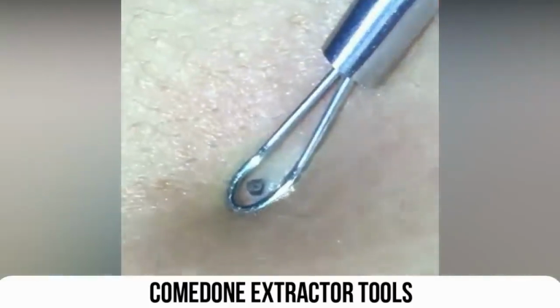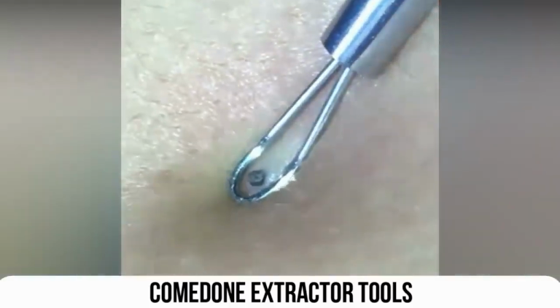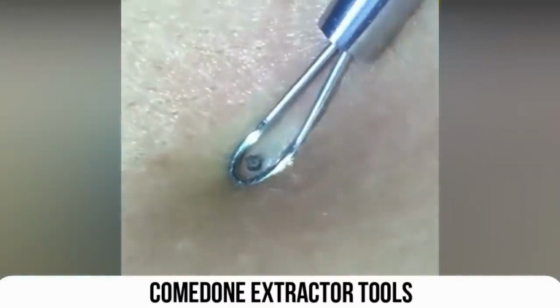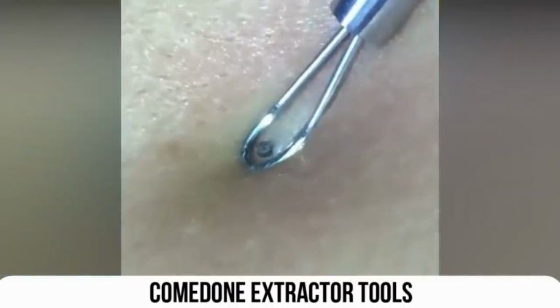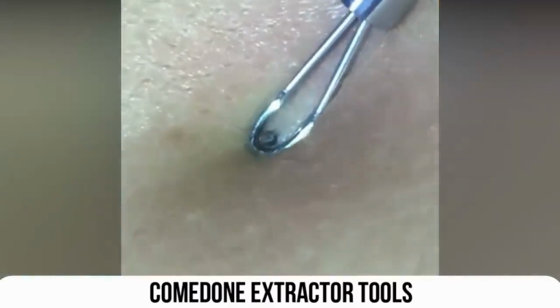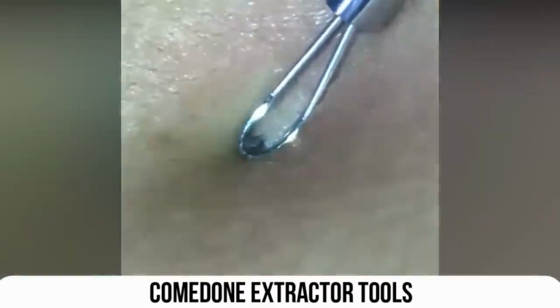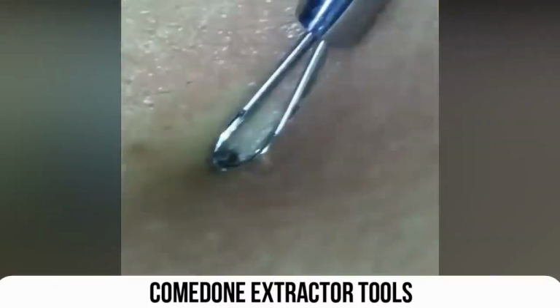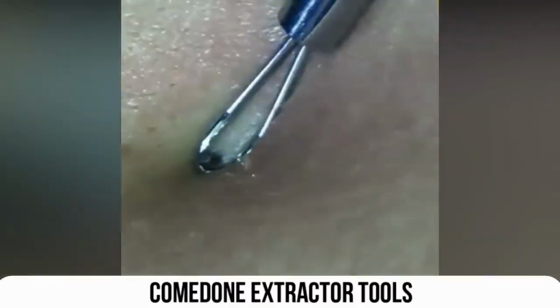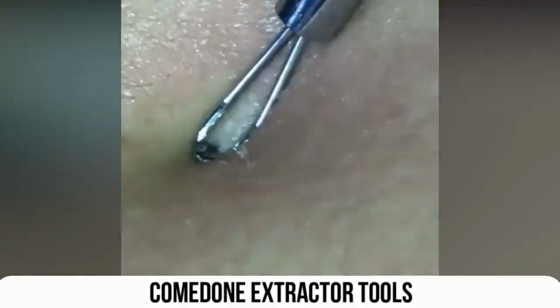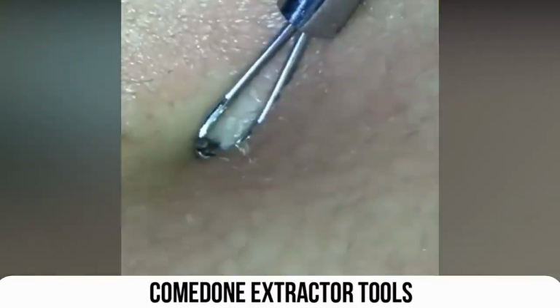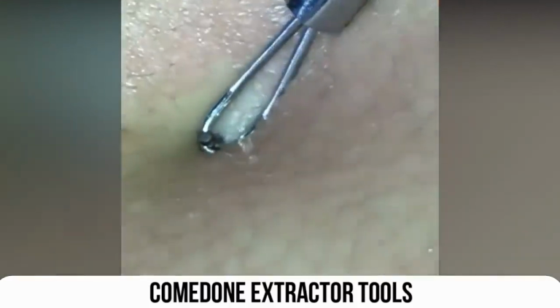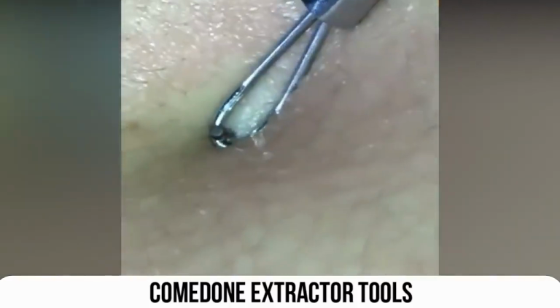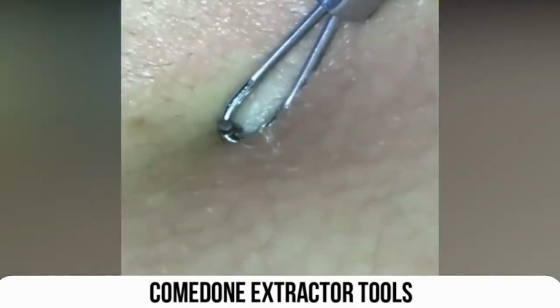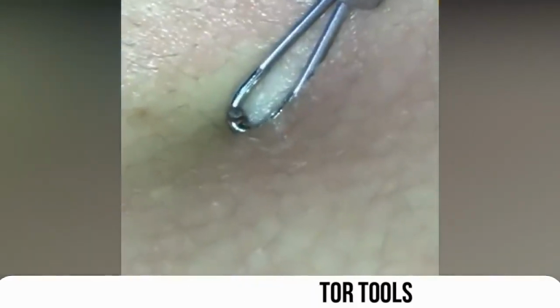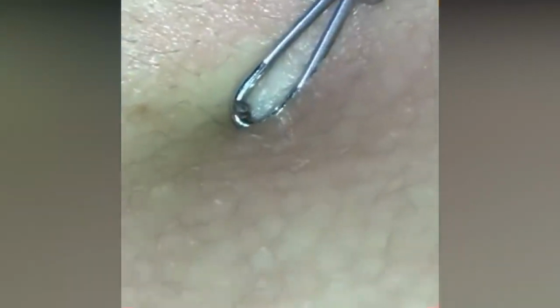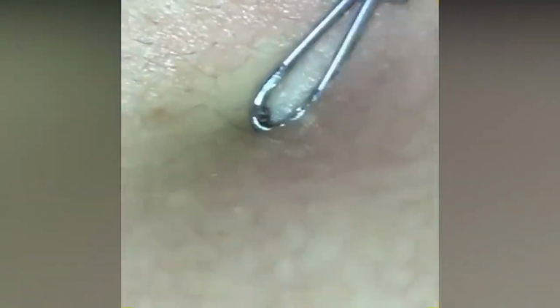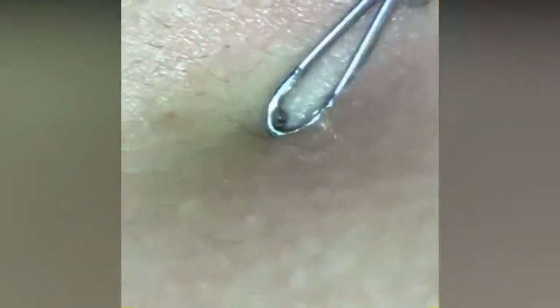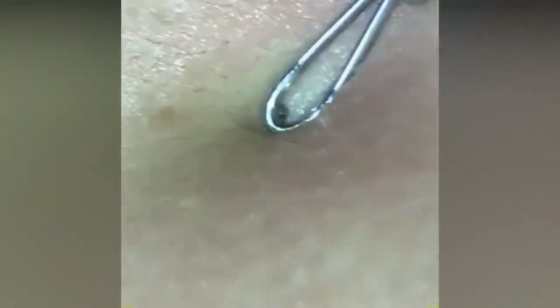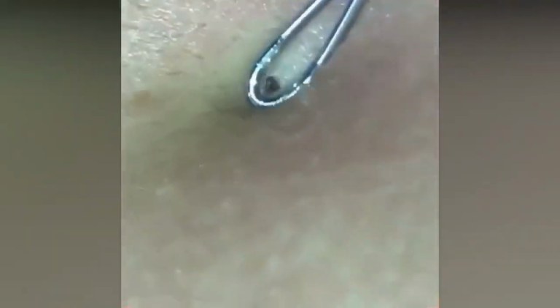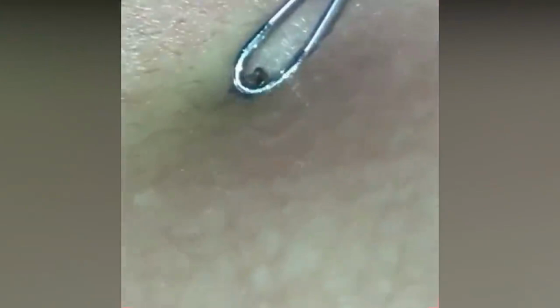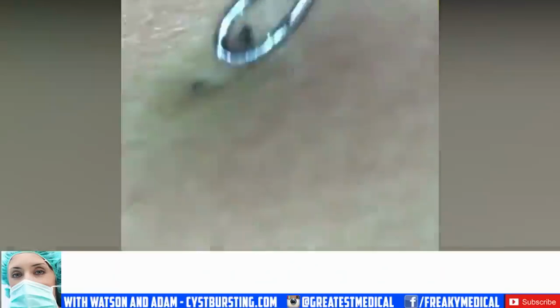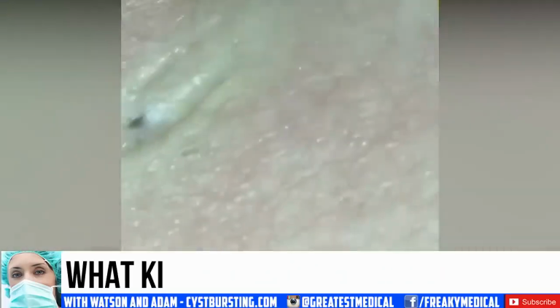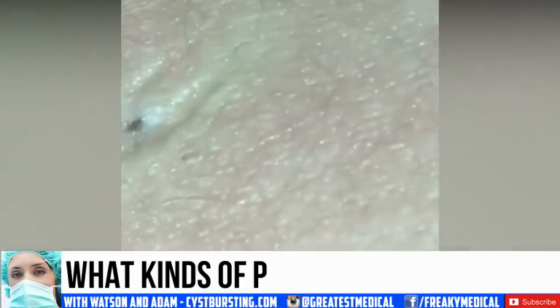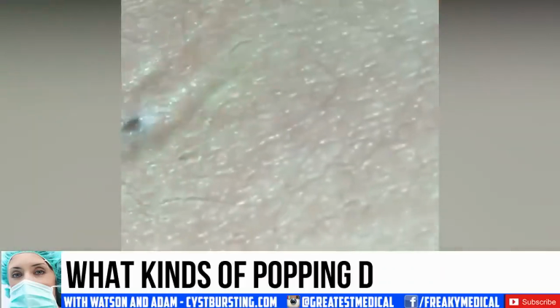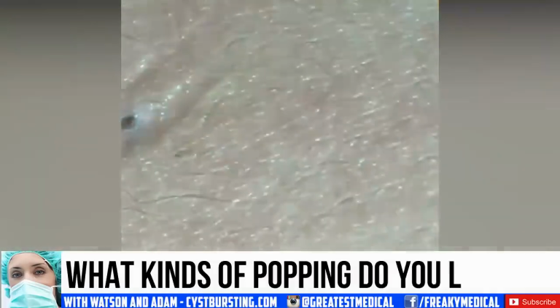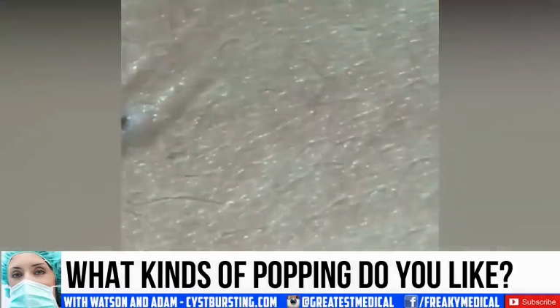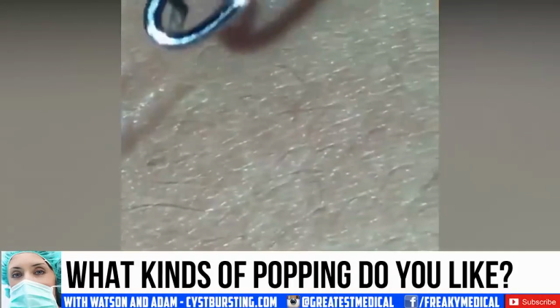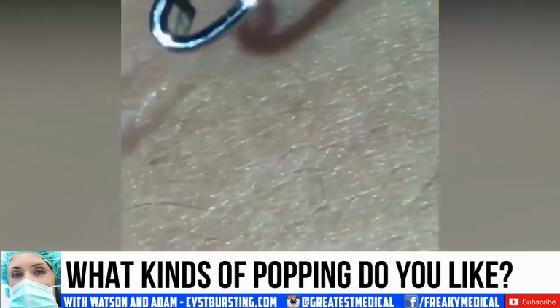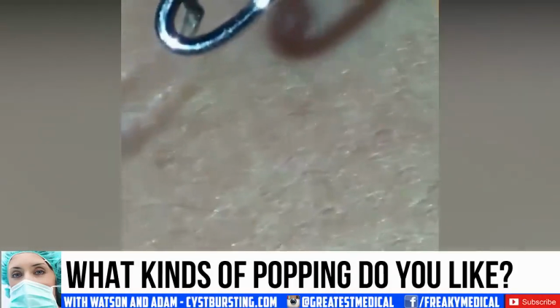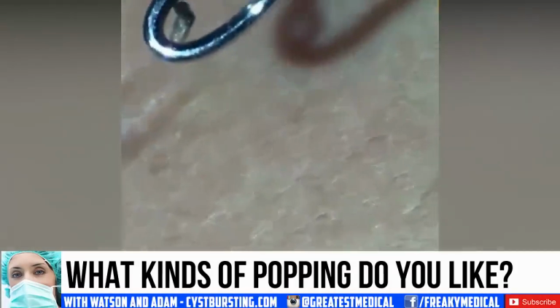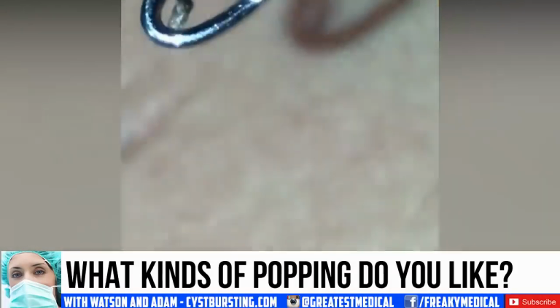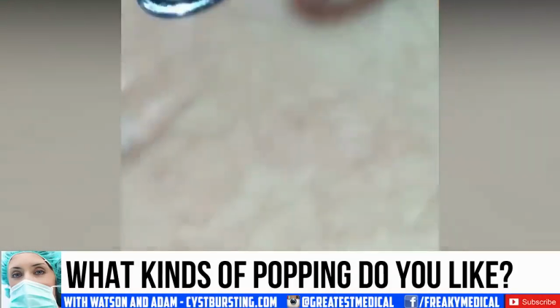Leave a comment below — what types of popping do you like? Also click that subscribe button and the bell for notifications.